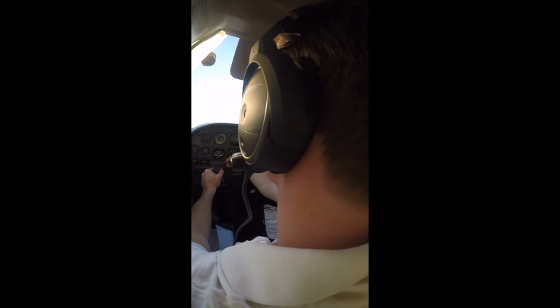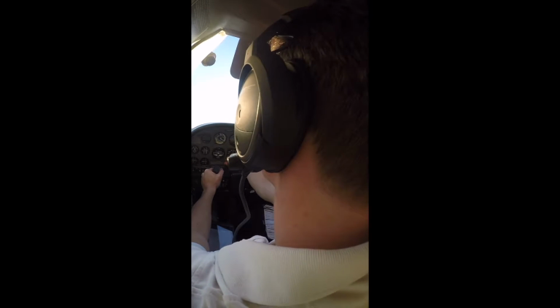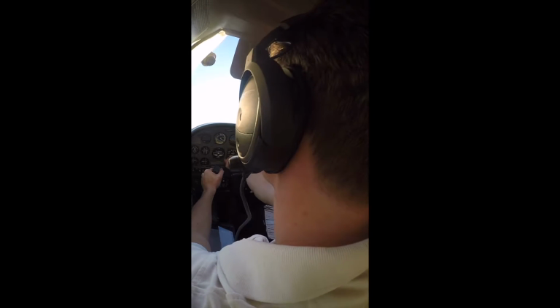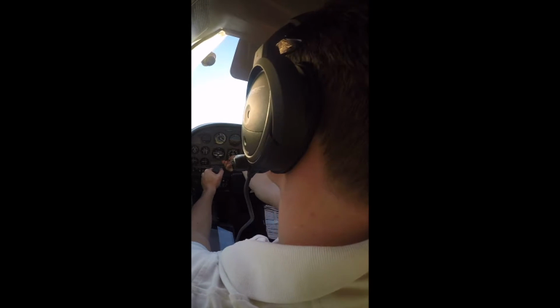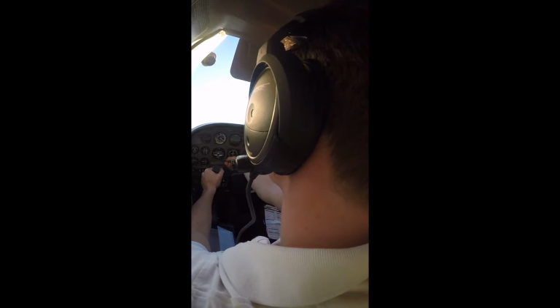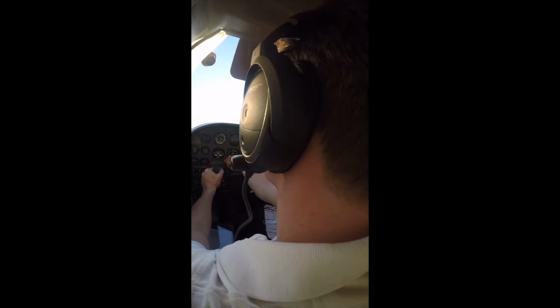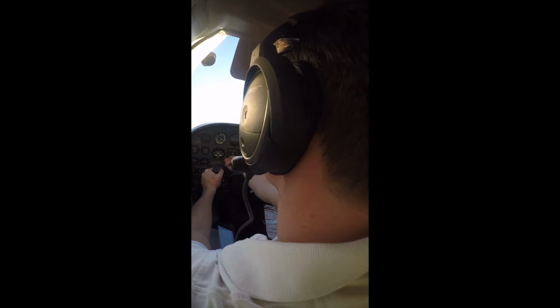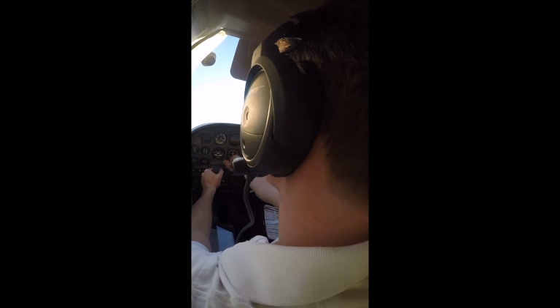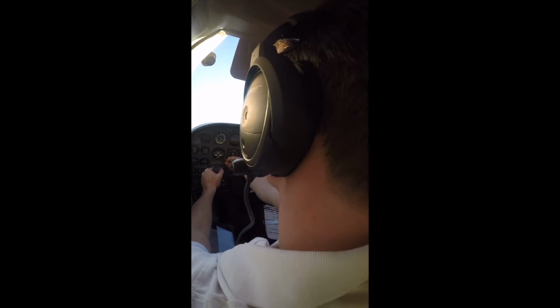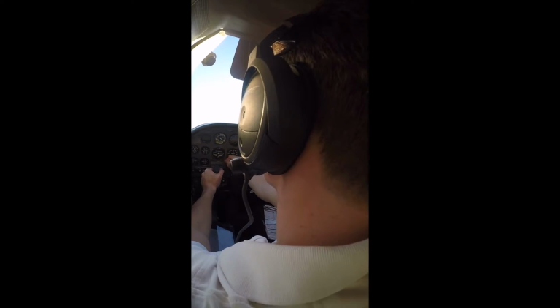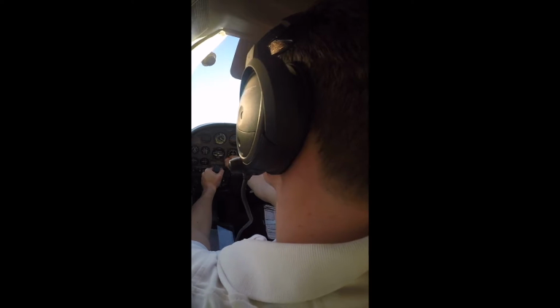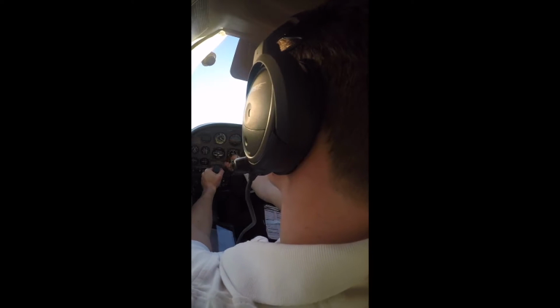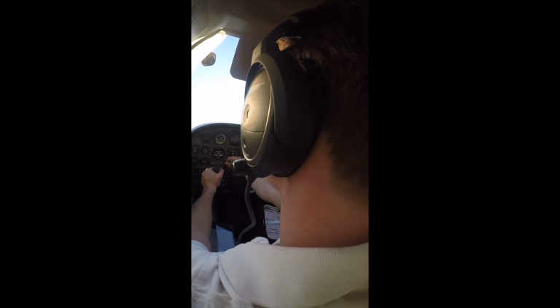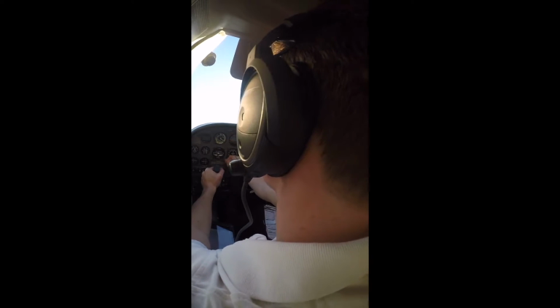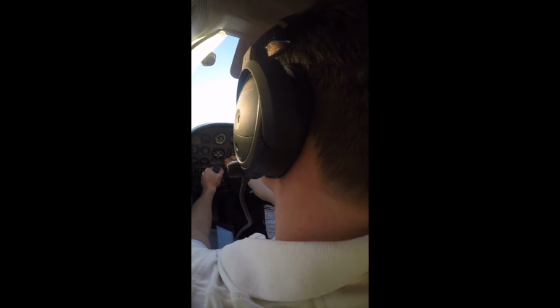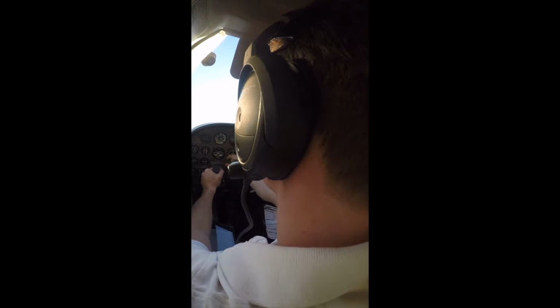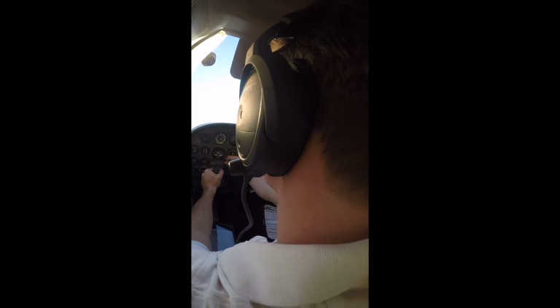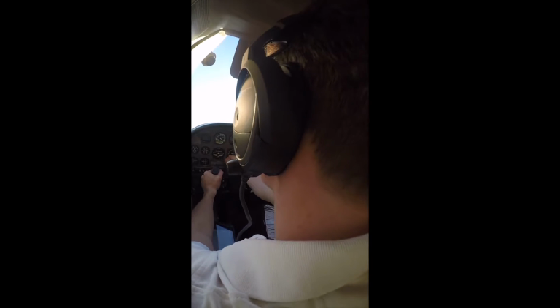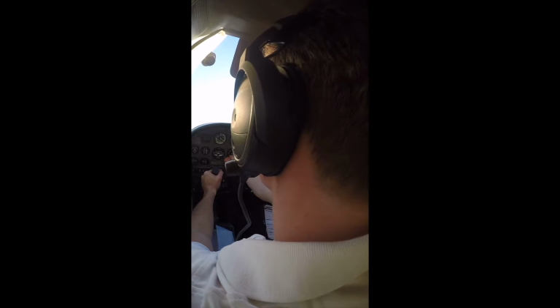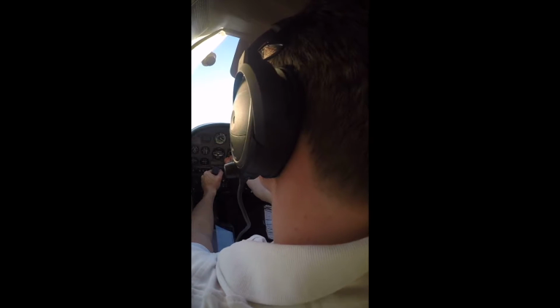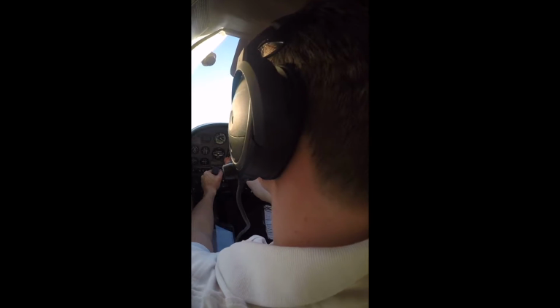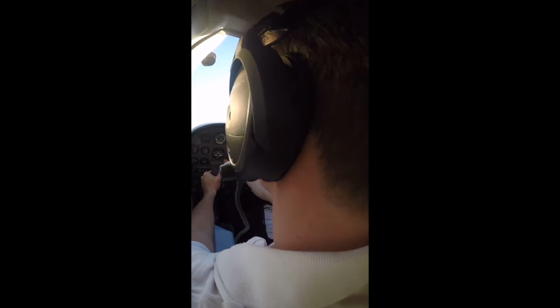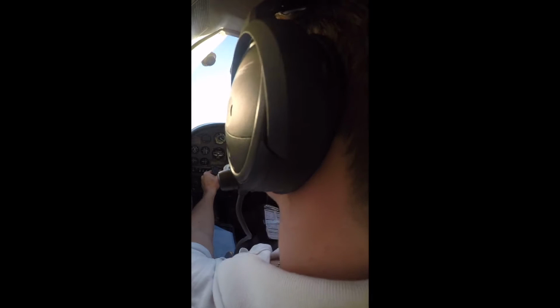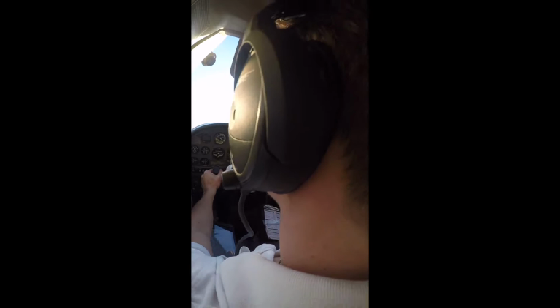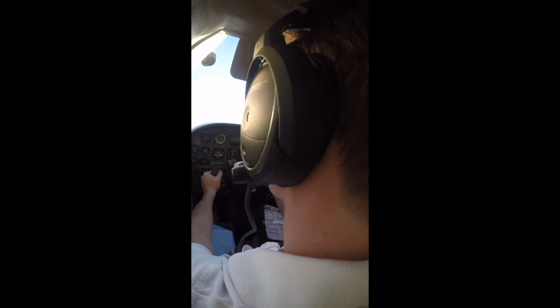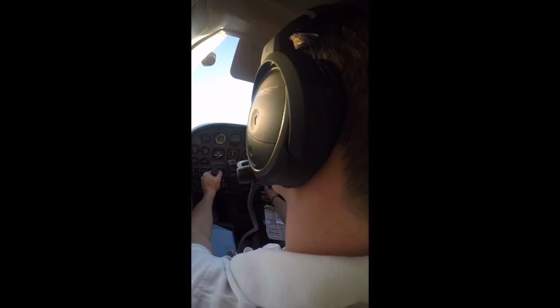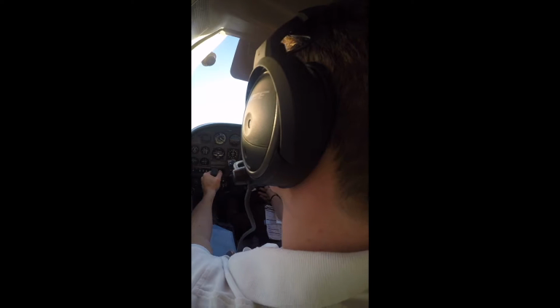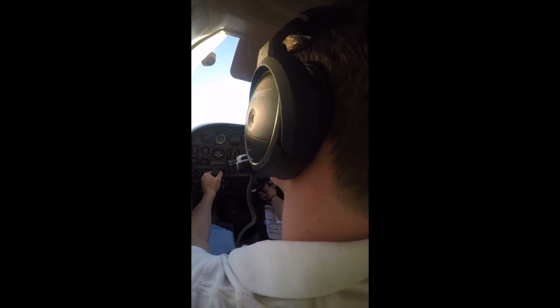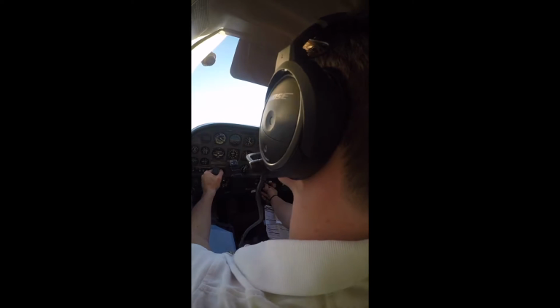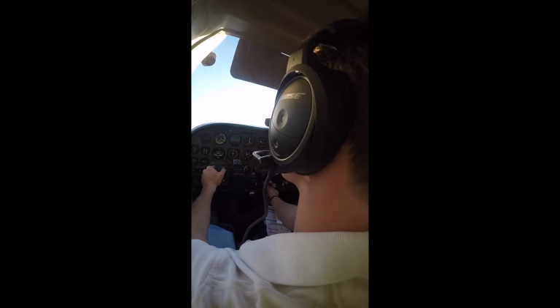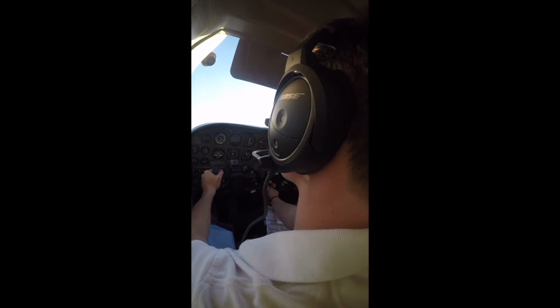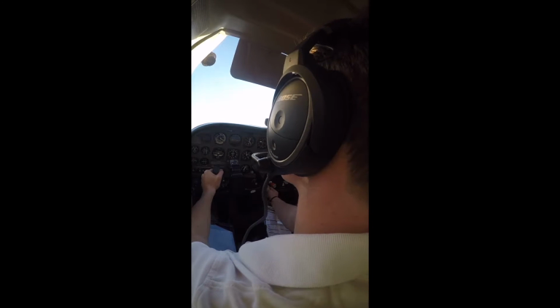400 feet, throttle and engine instruments in the green. Your flight. Your flight. My flight.